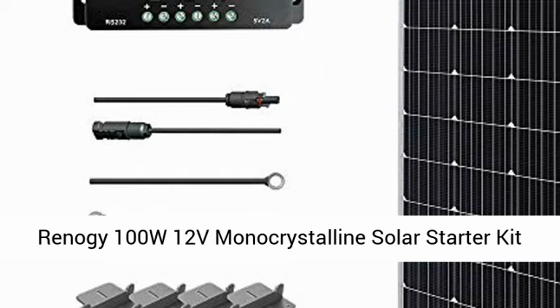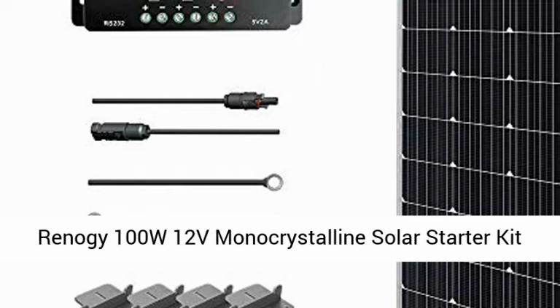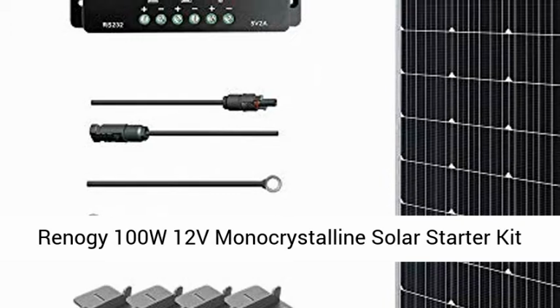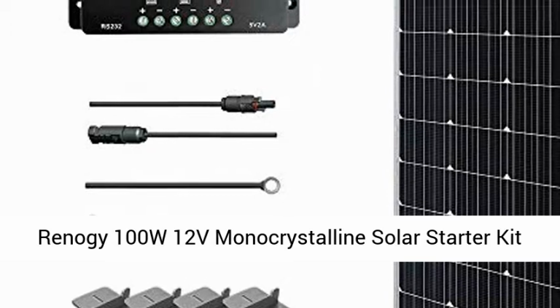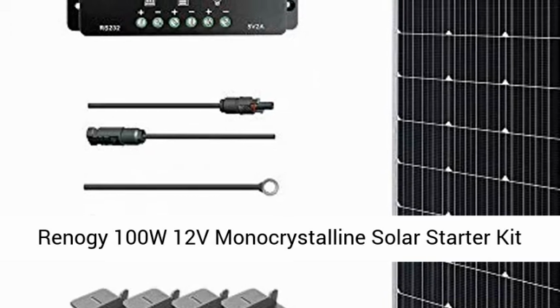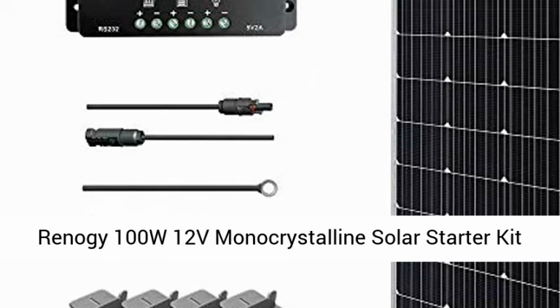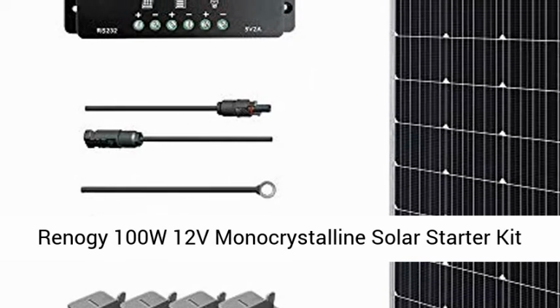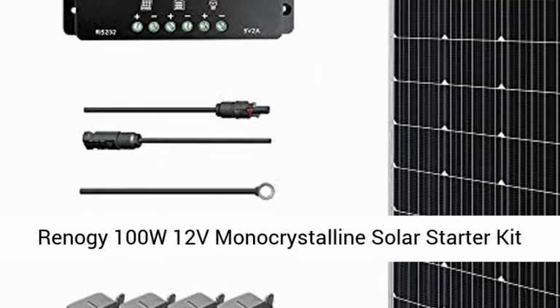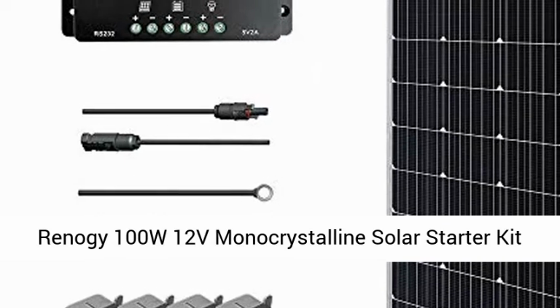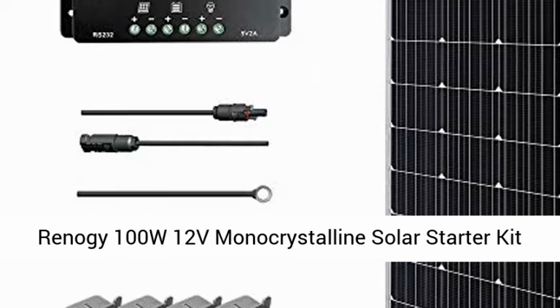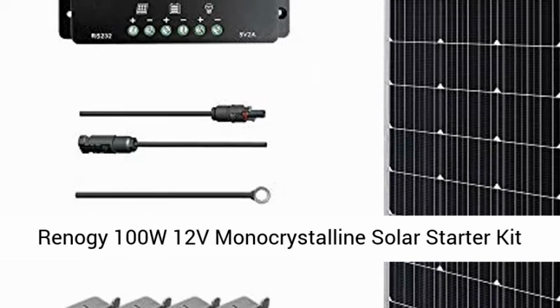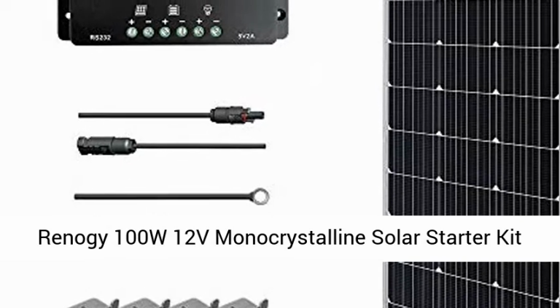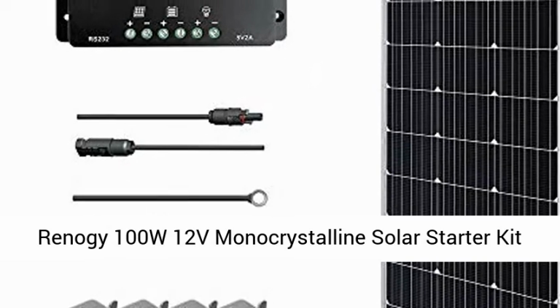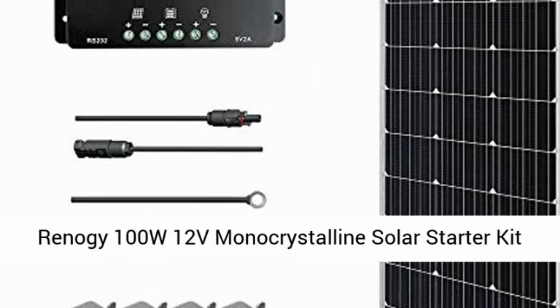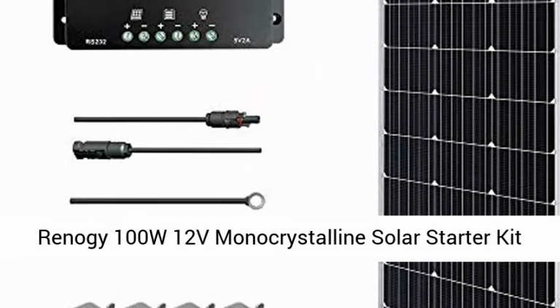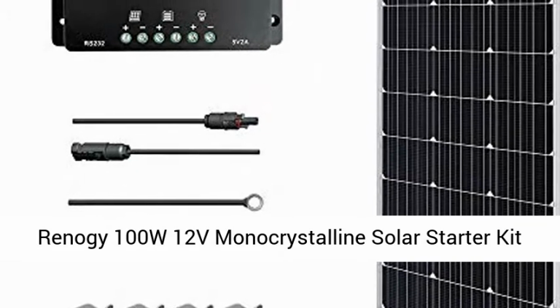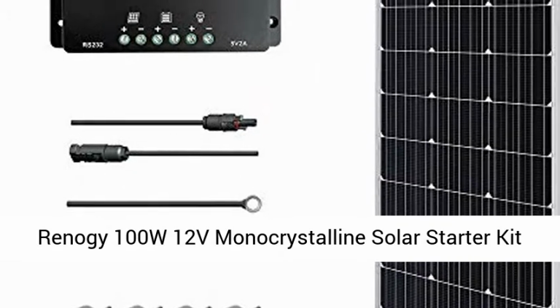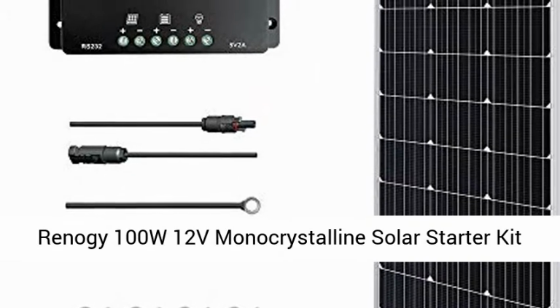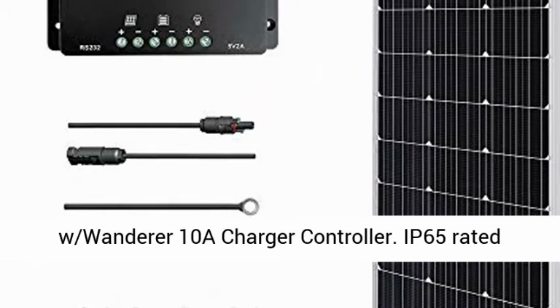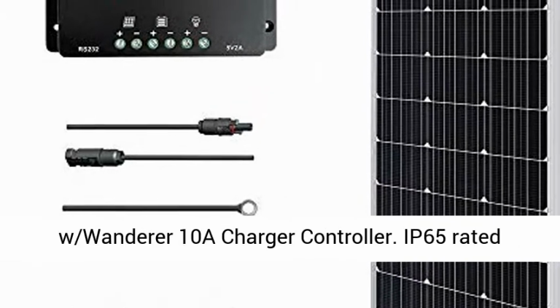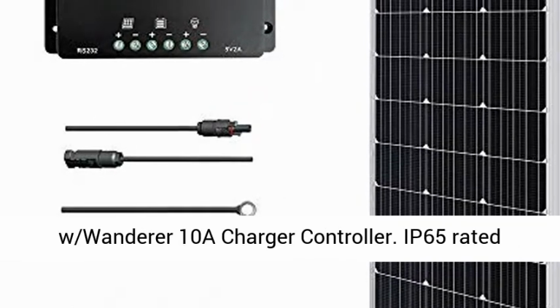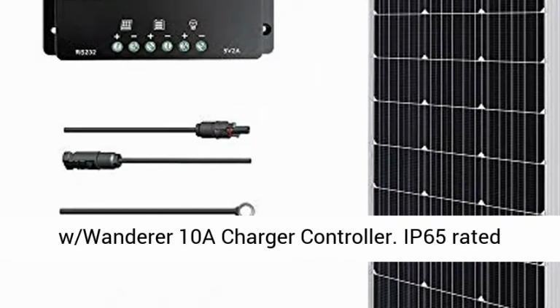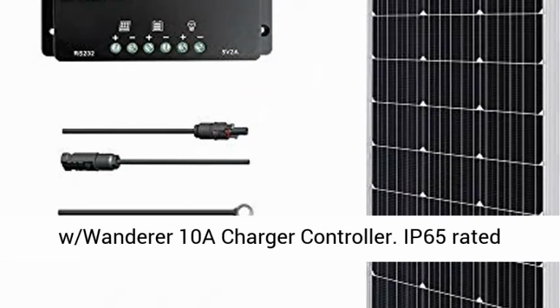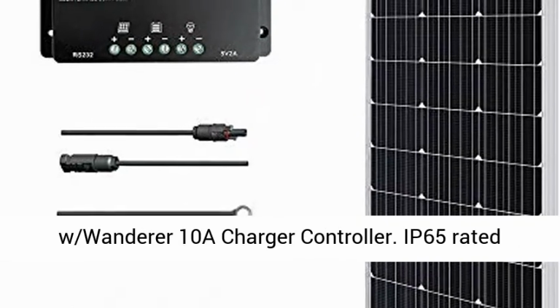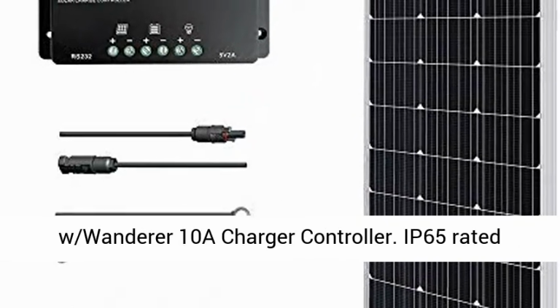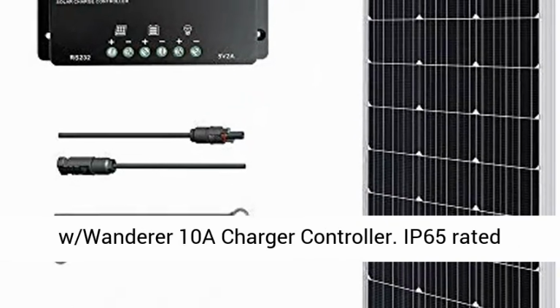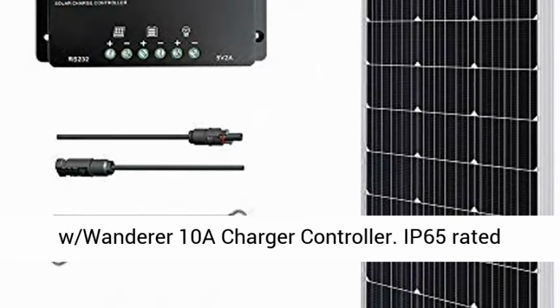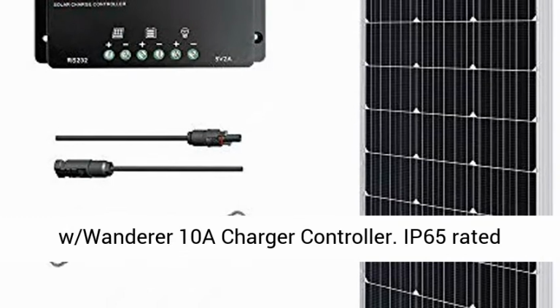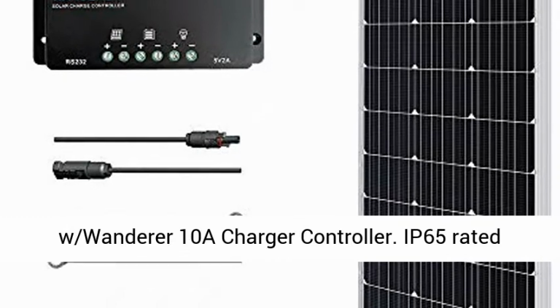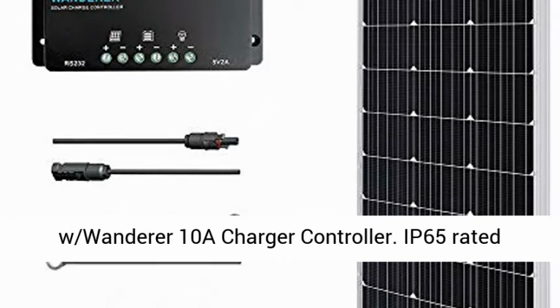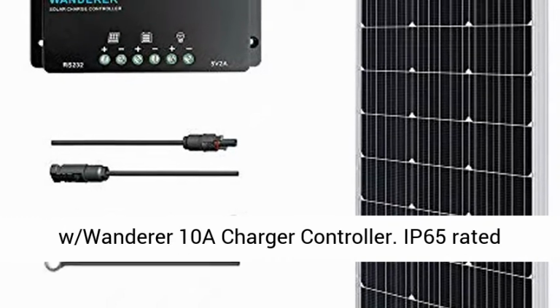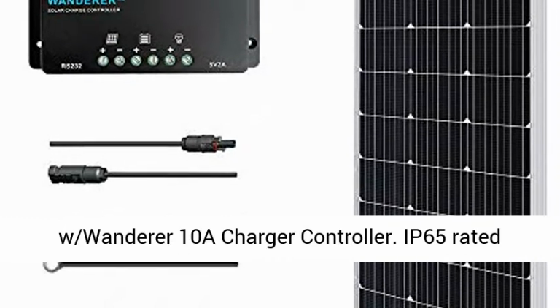Reno G100W-12V Monocrystalline Solar Starter Kit with Wanderer 10A Charge Controller.